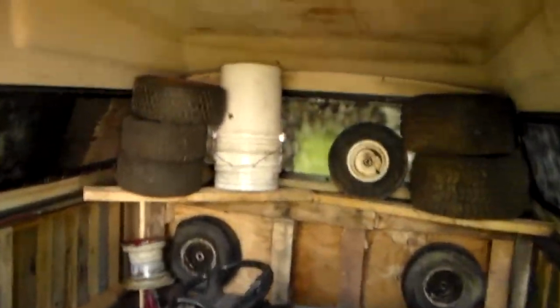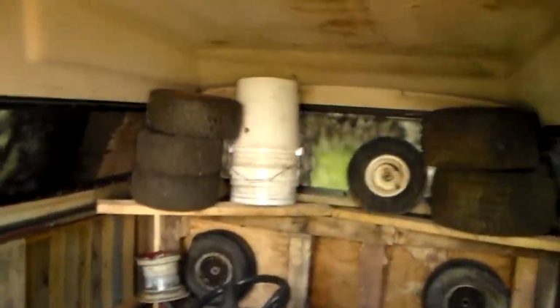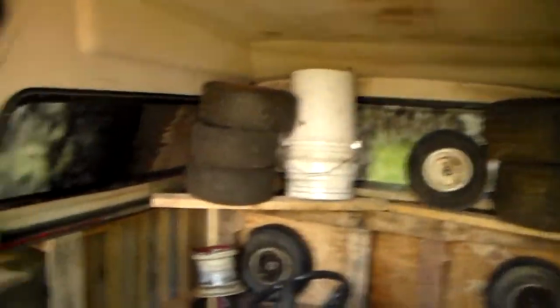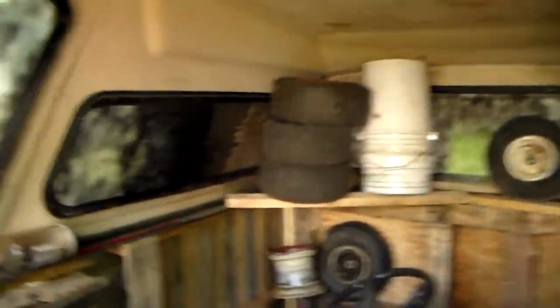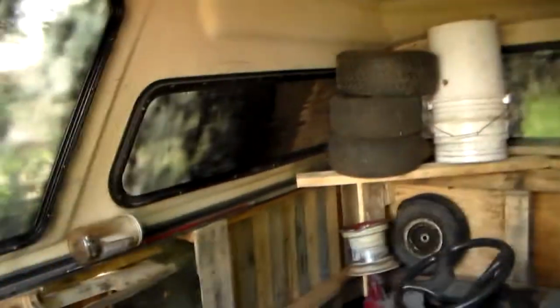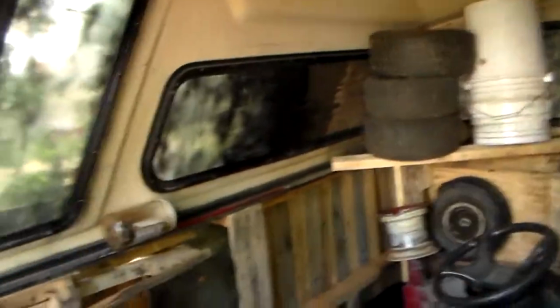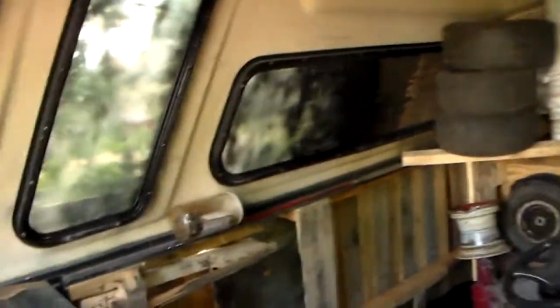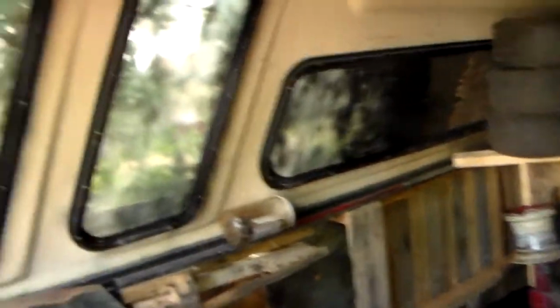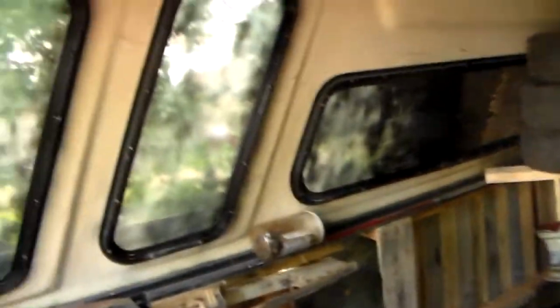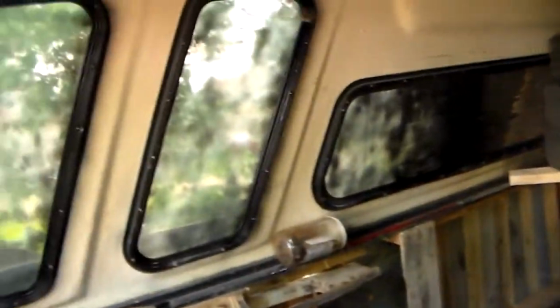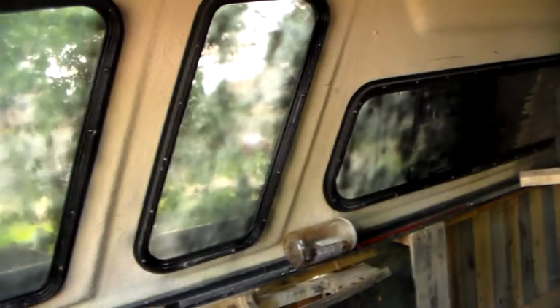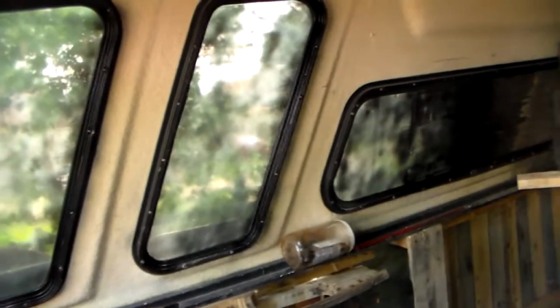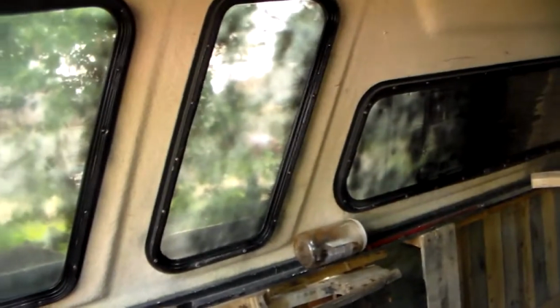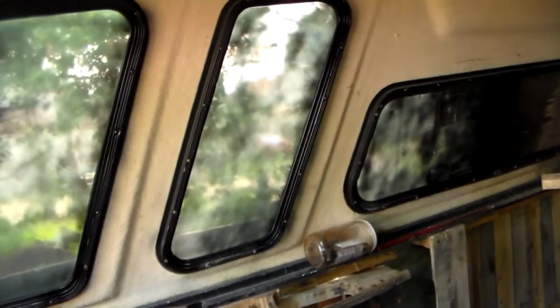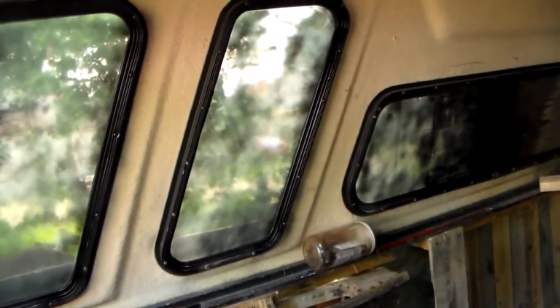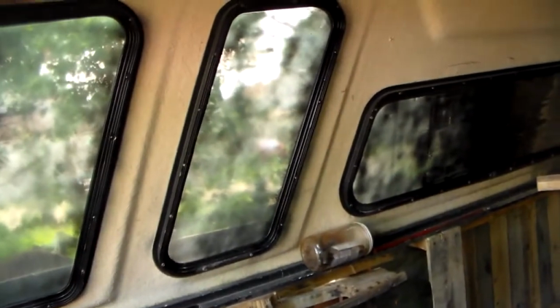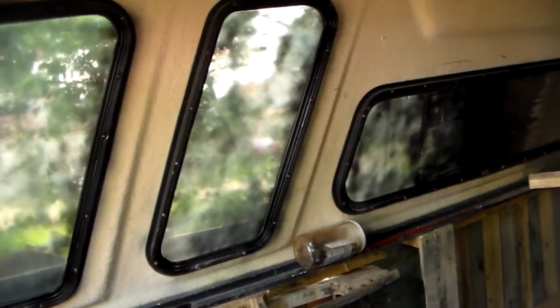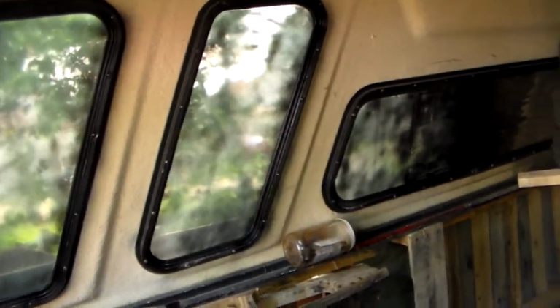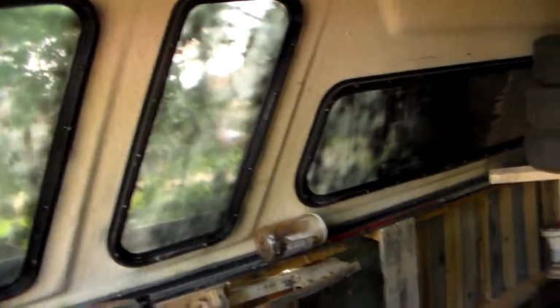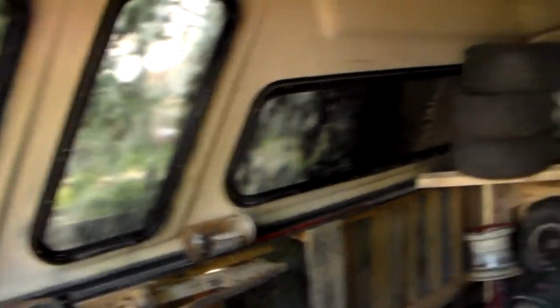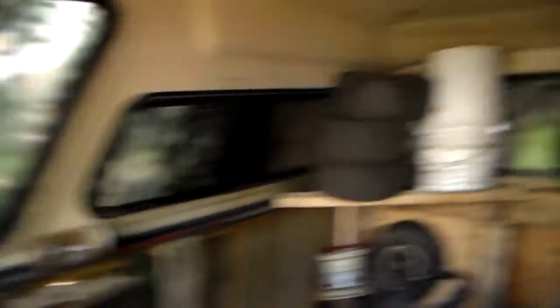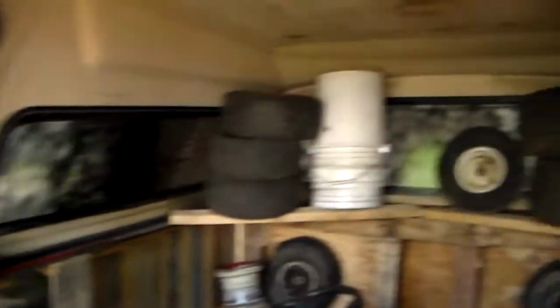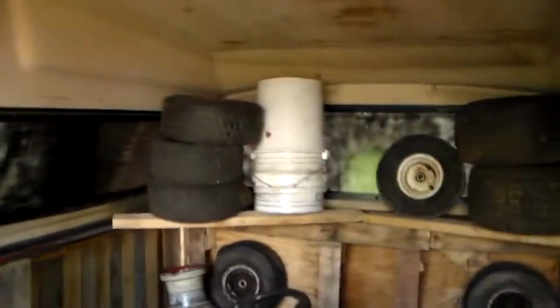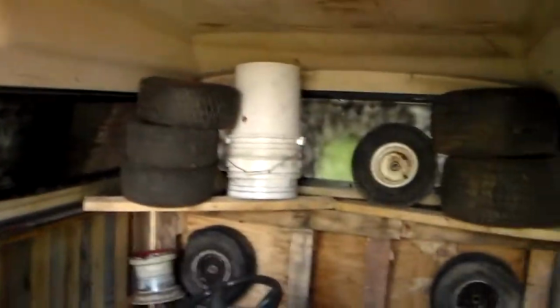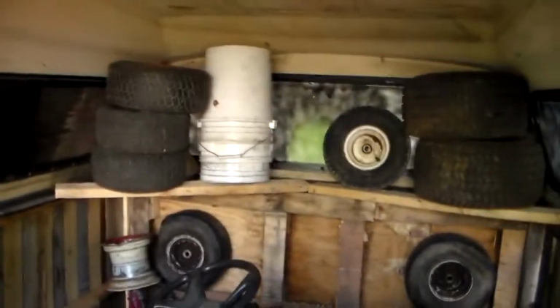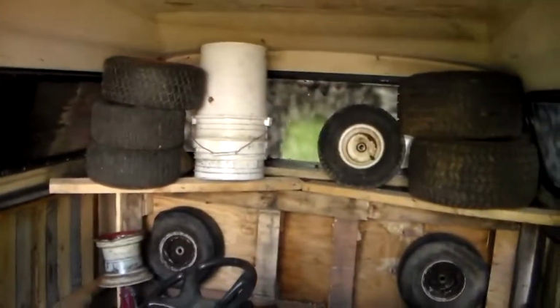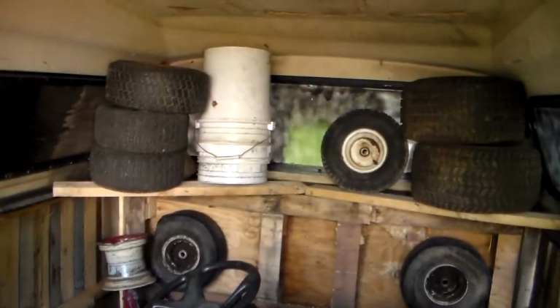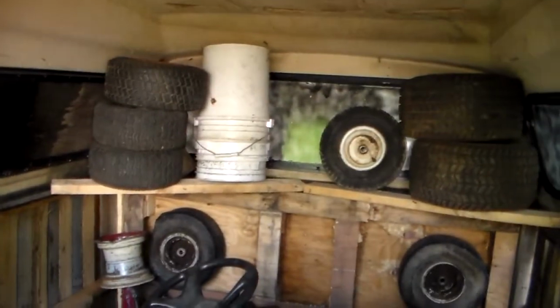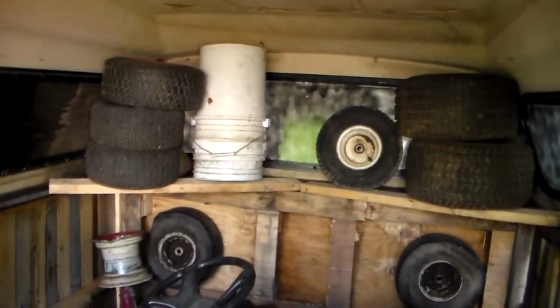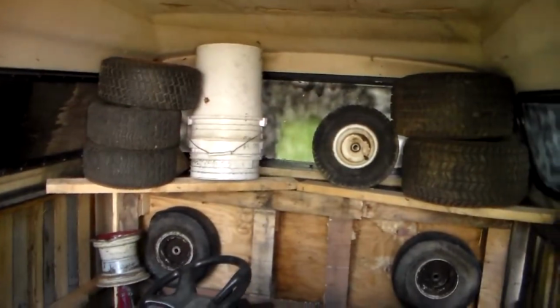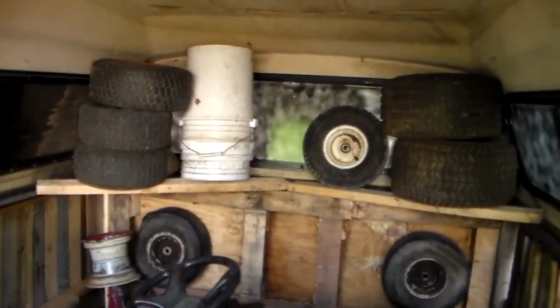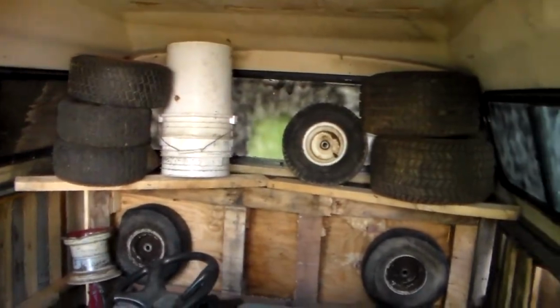I took and spray painted a couple of the windows black. Still not done yet — I got to paint them some more. But pretty good.